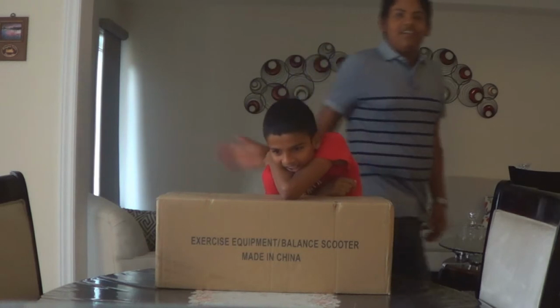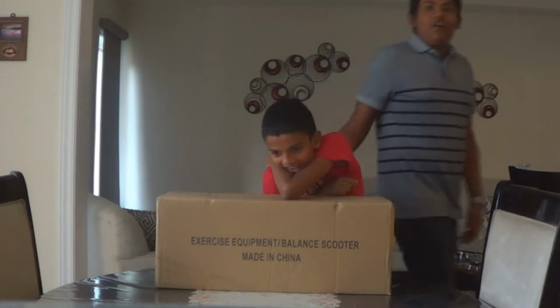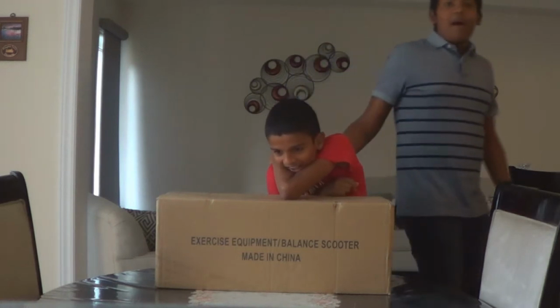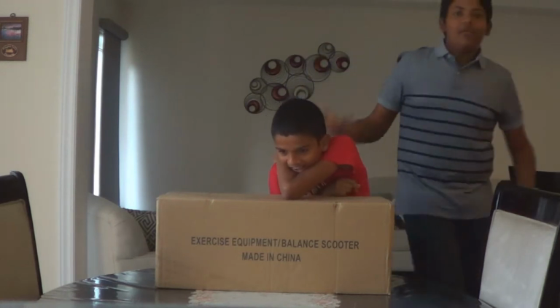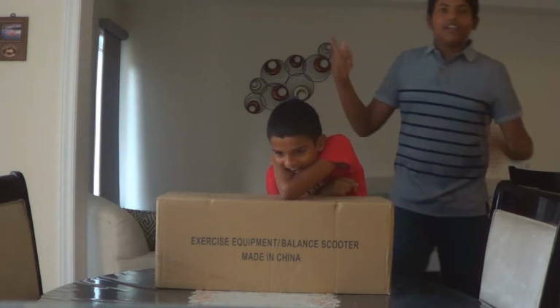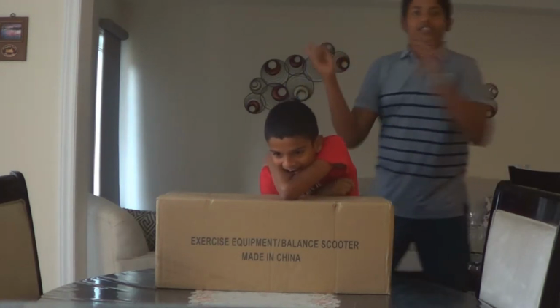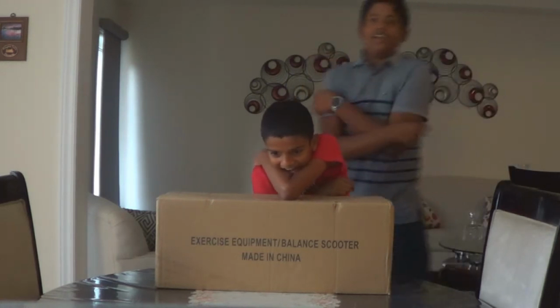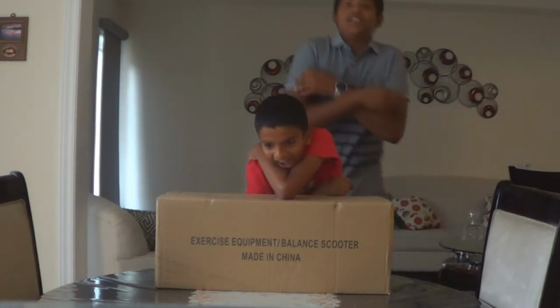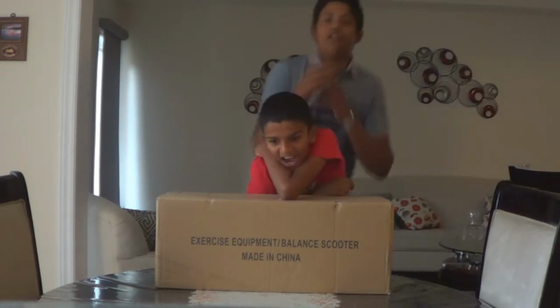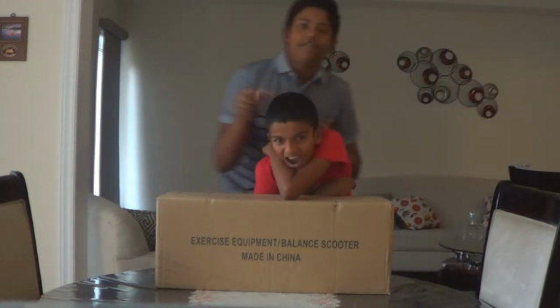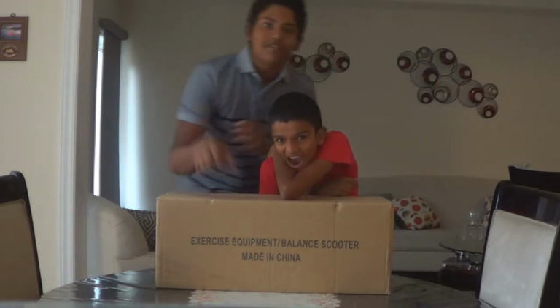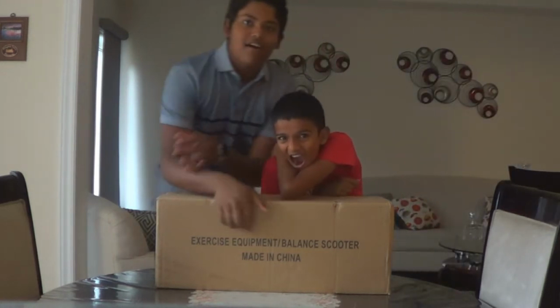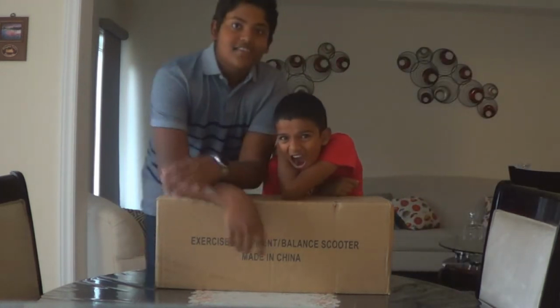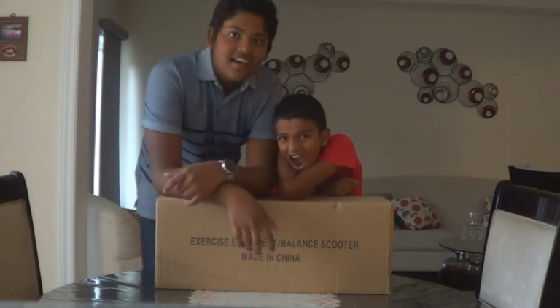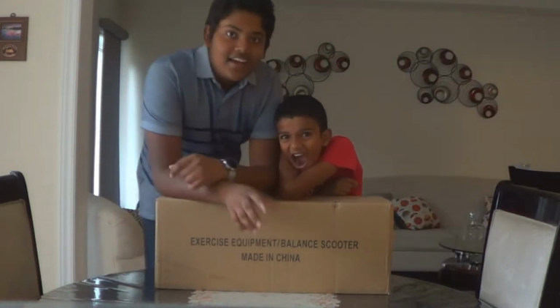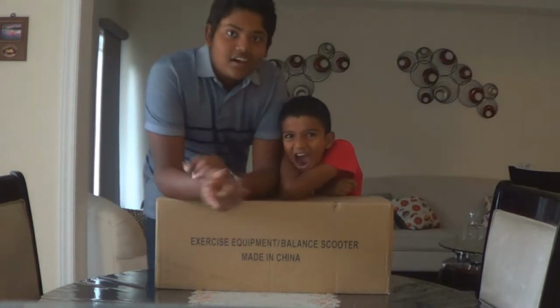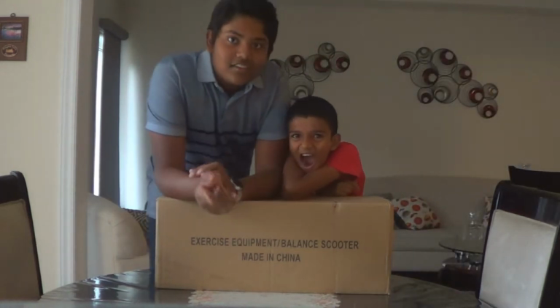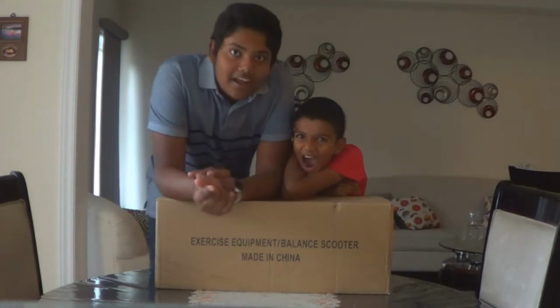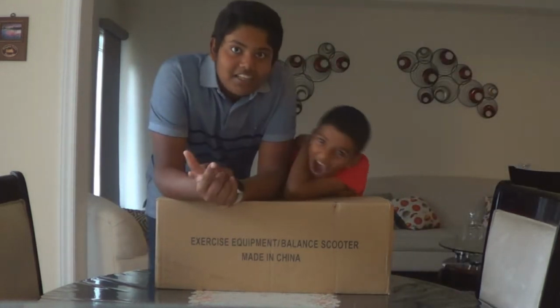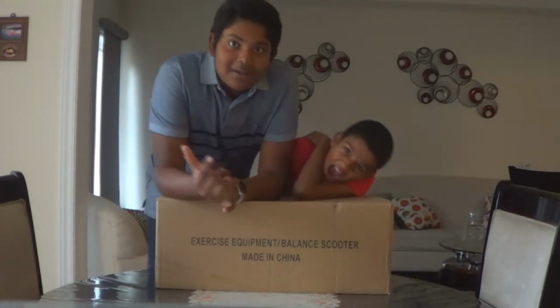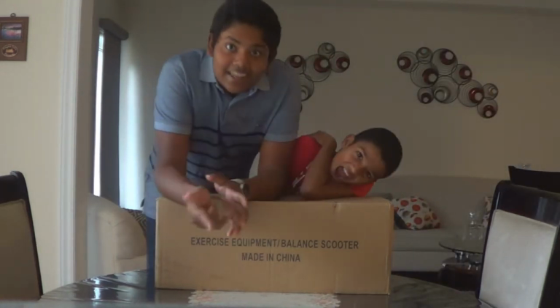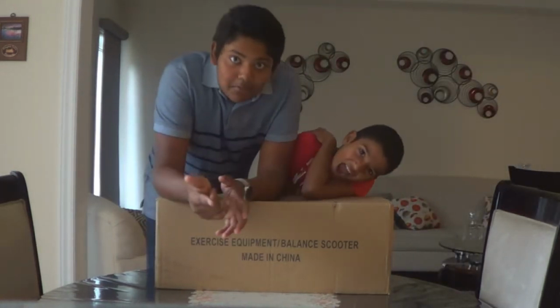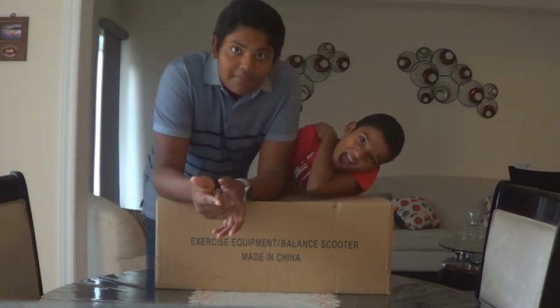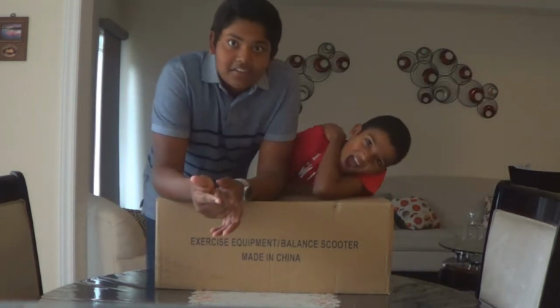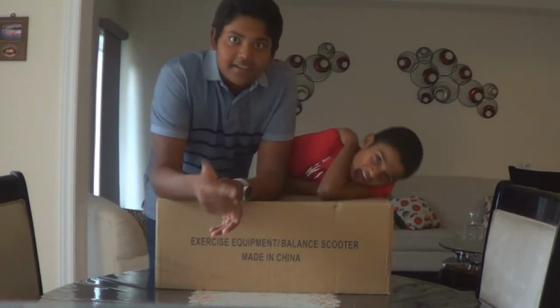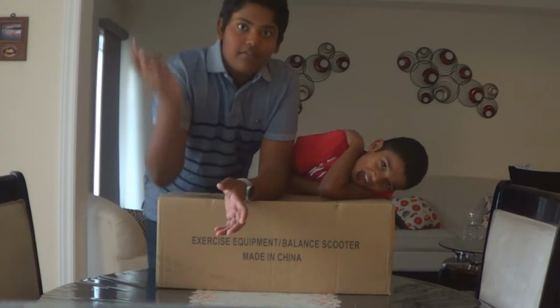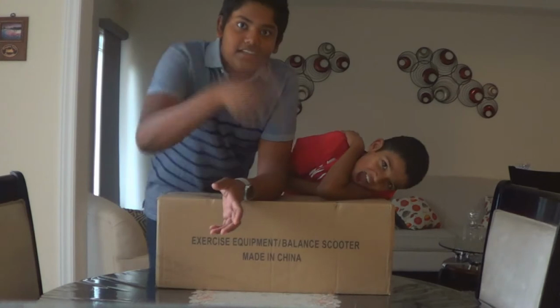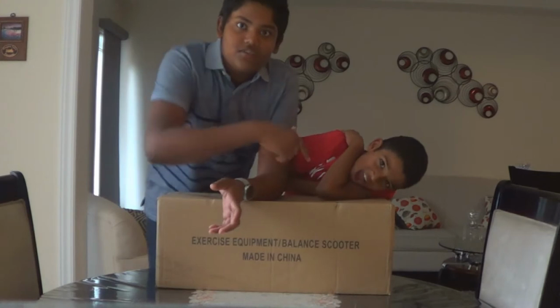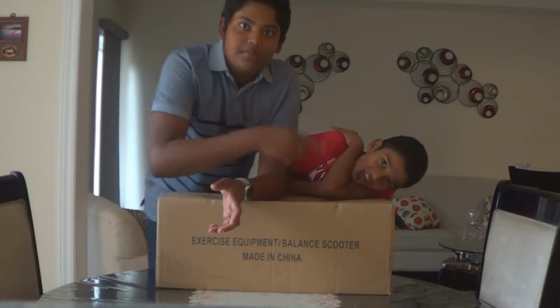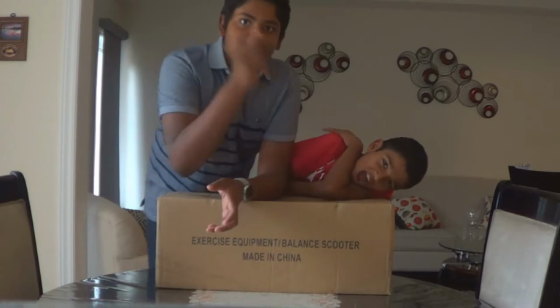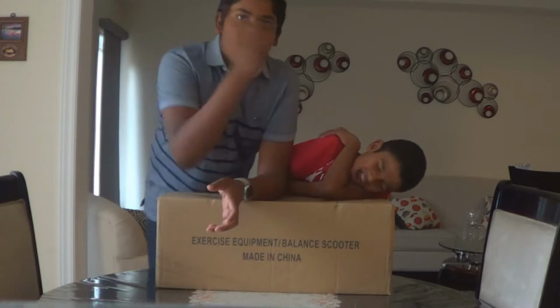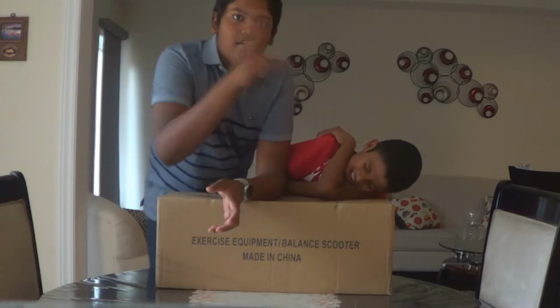By the way, today is the 31st of August. It's also today I released my giveaway — if you haven't checked it out, link in the description or the card.